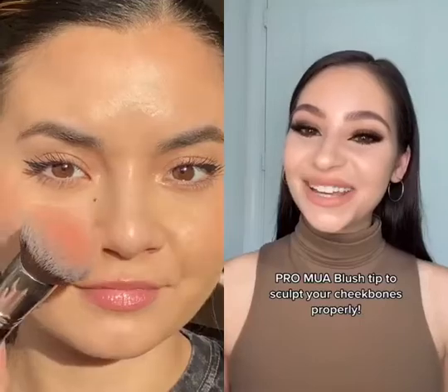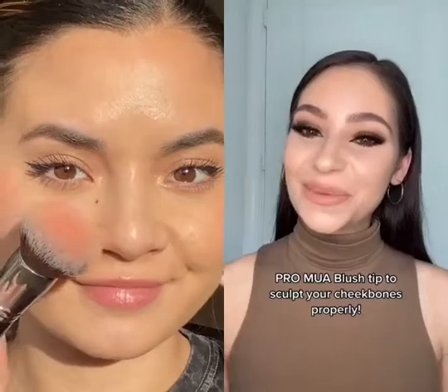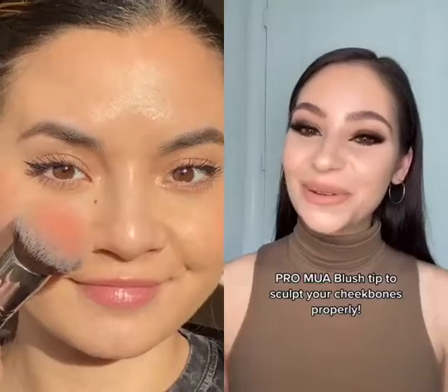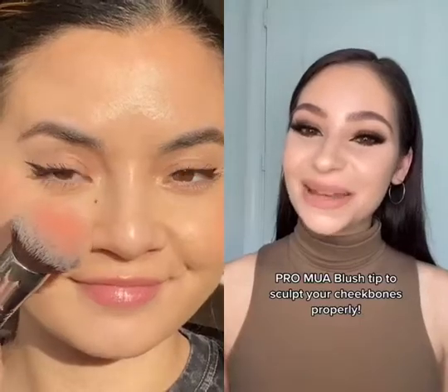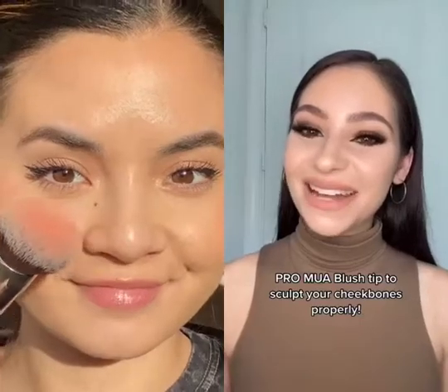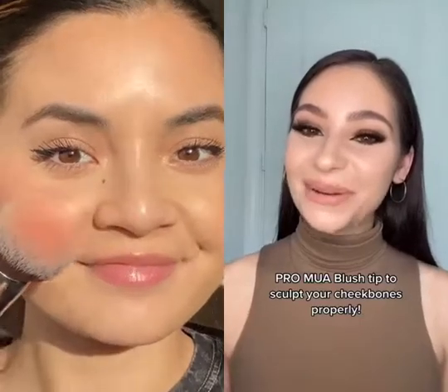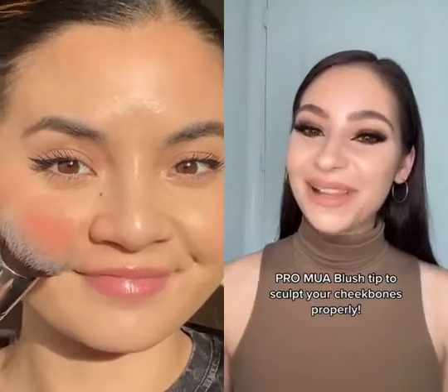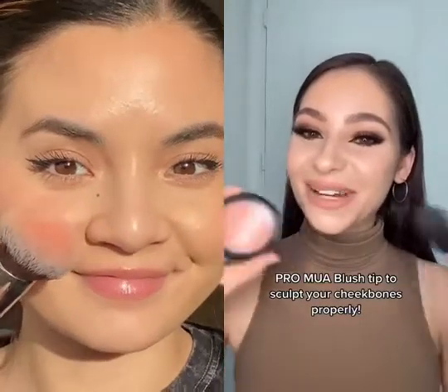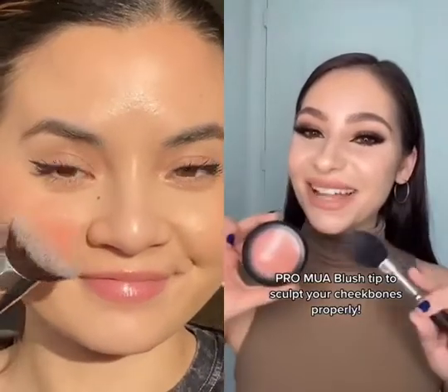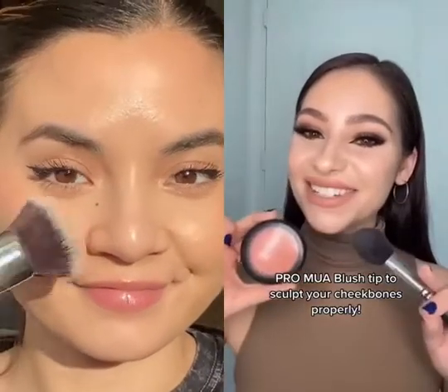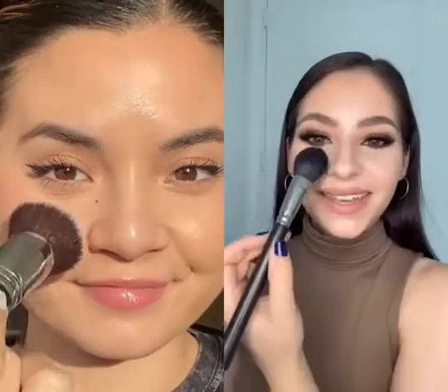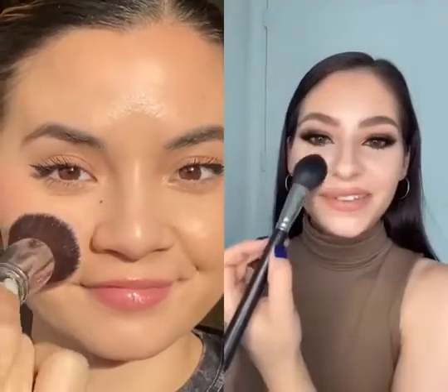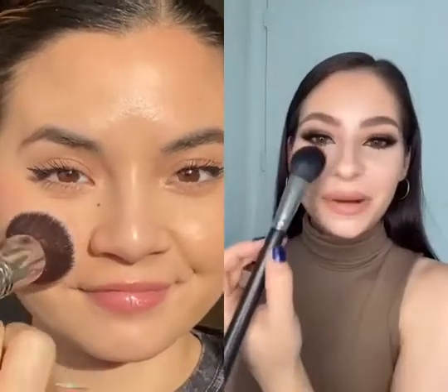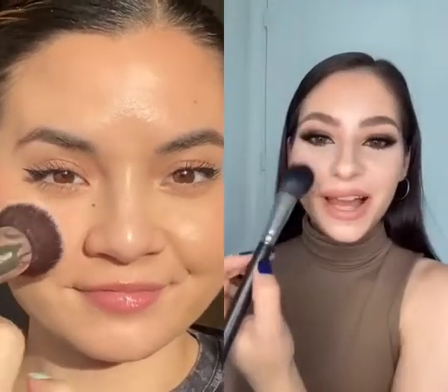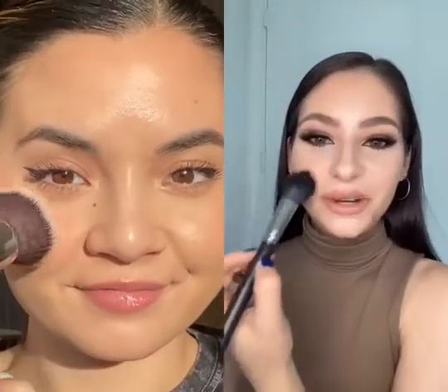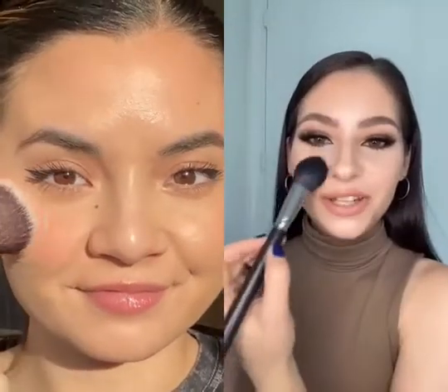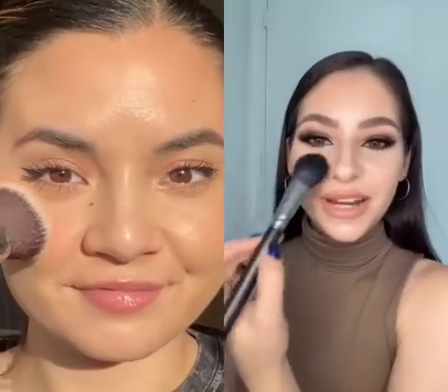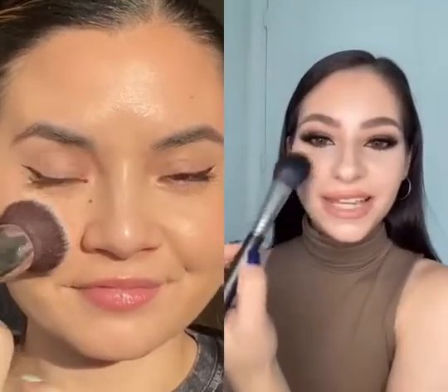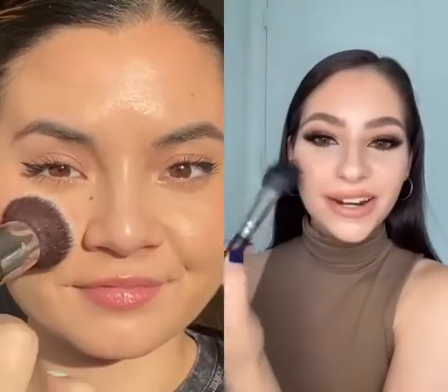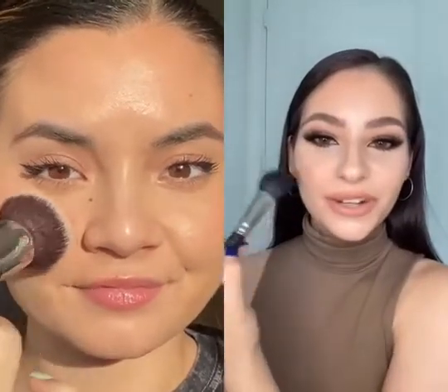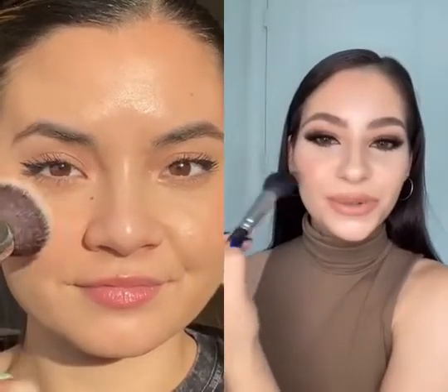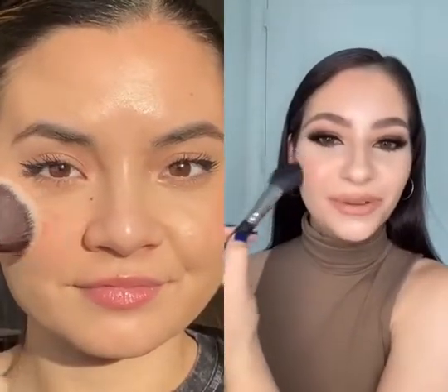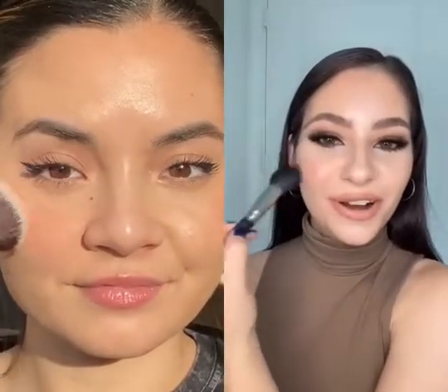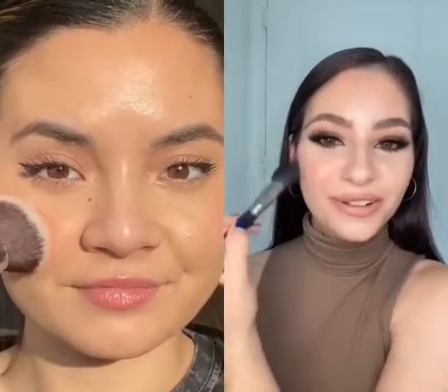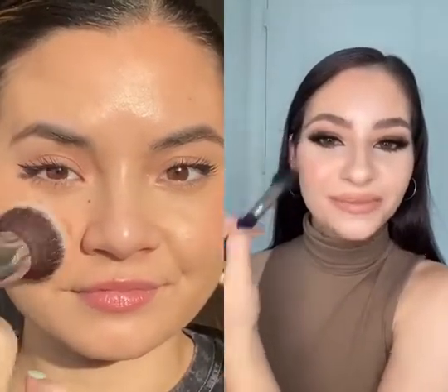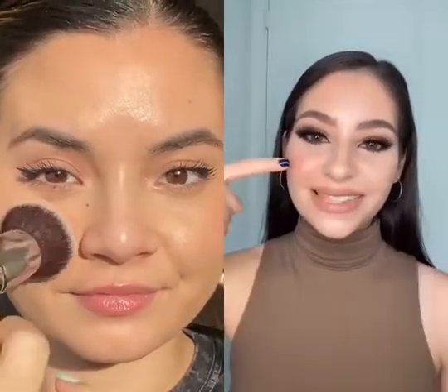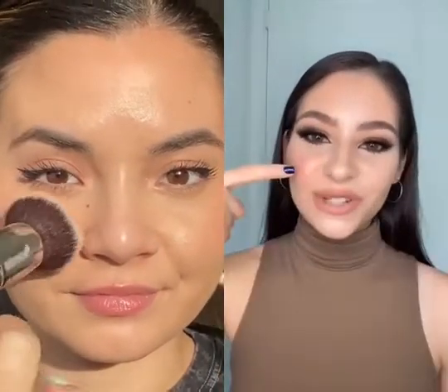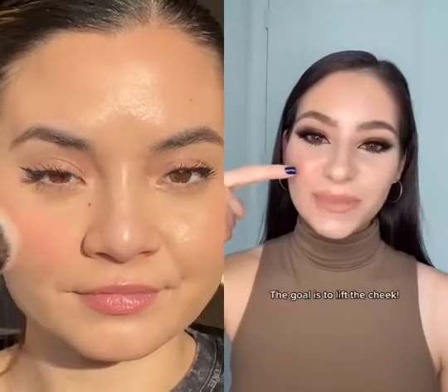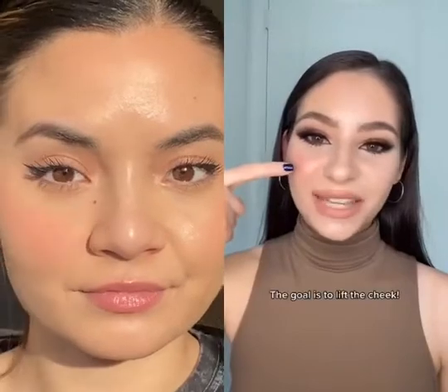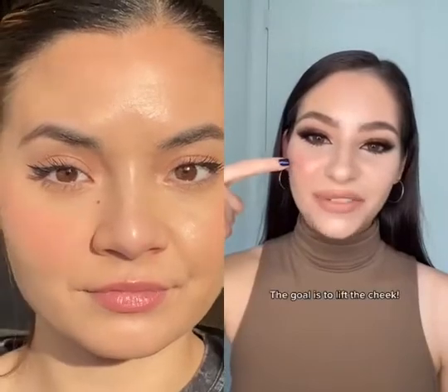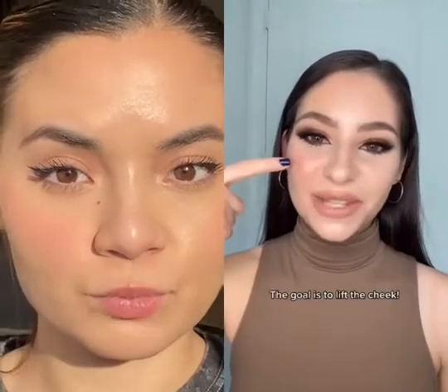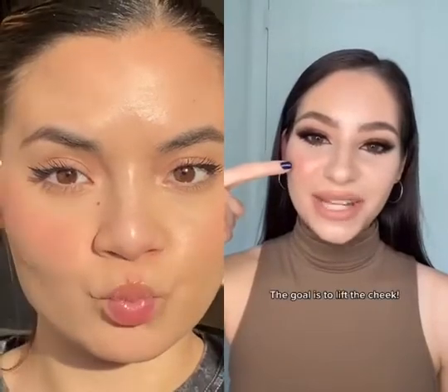Here's a pro tip on how to apply your blush. If you're applying your blush right here, you're doing it wrong. This is just making your face go down.